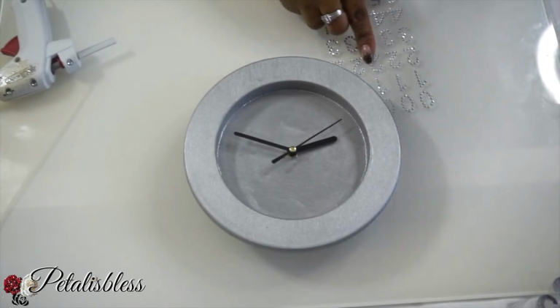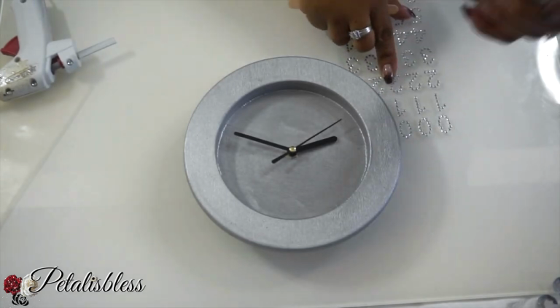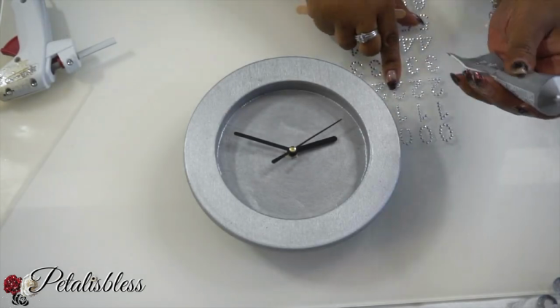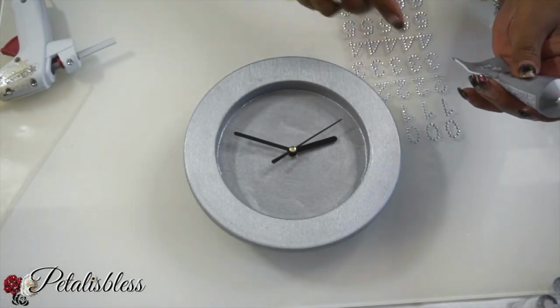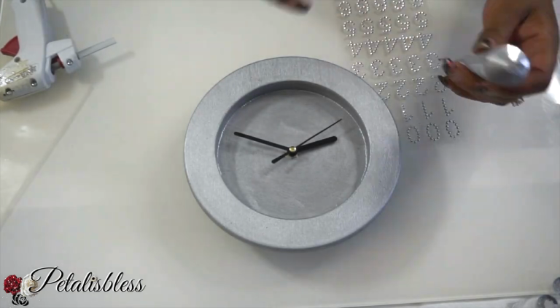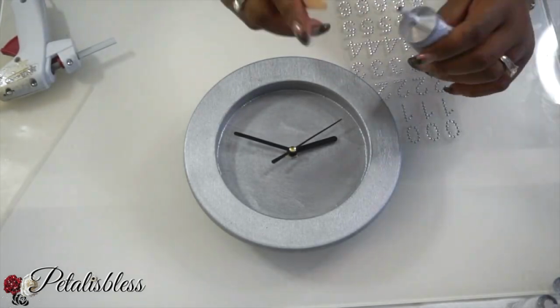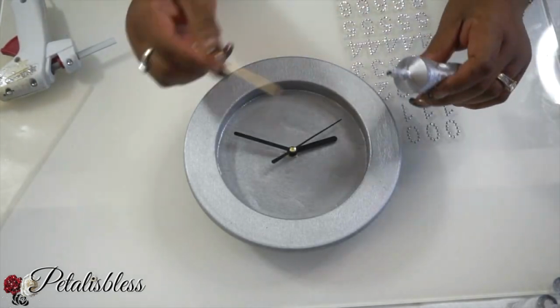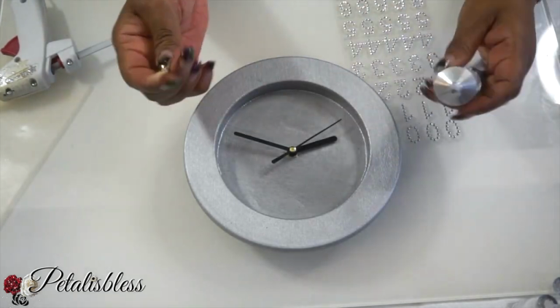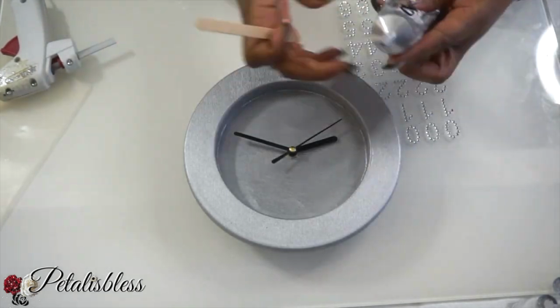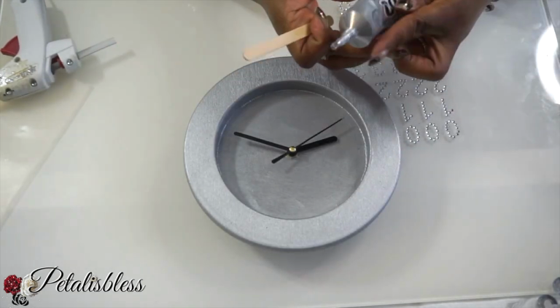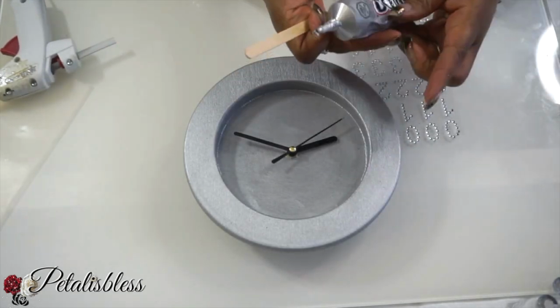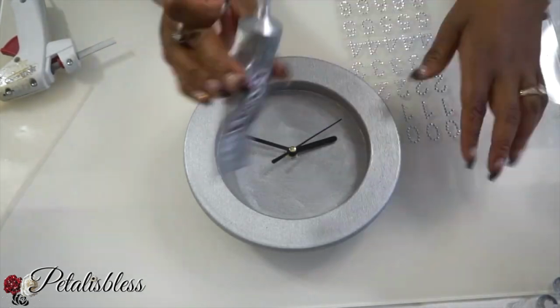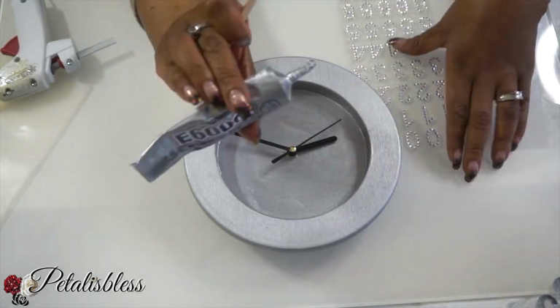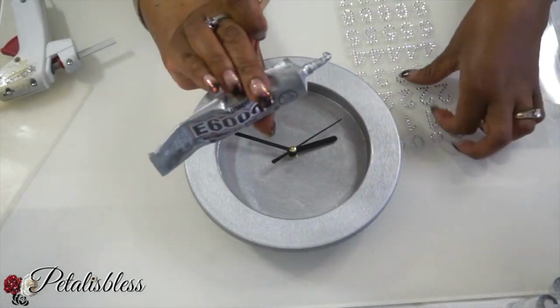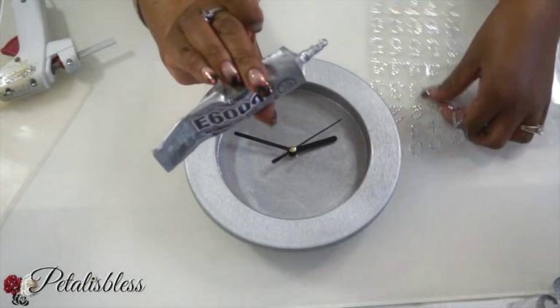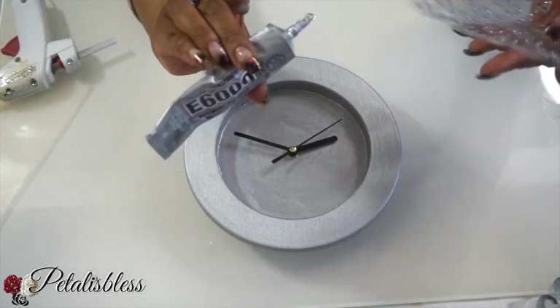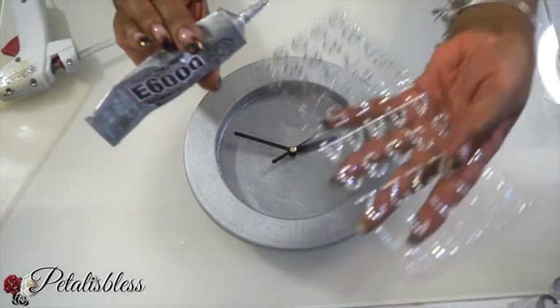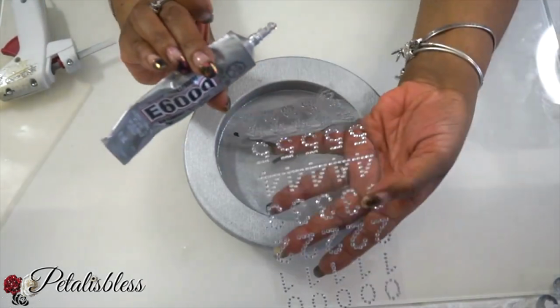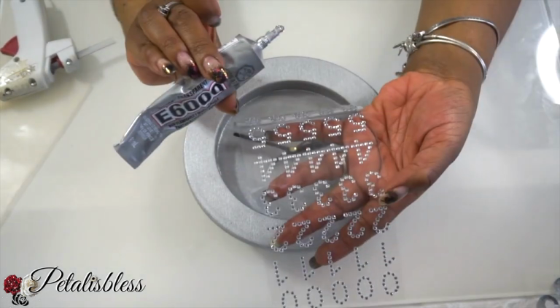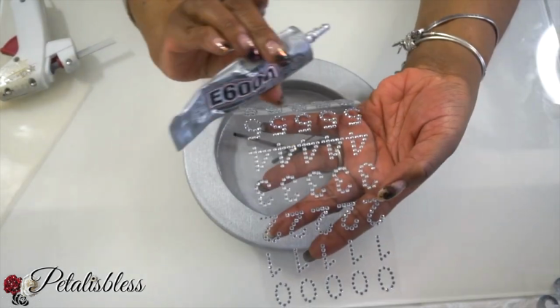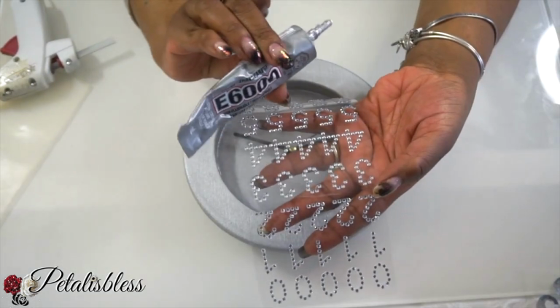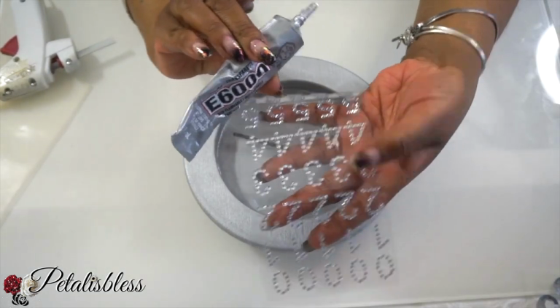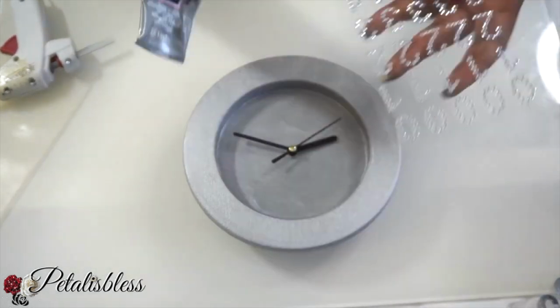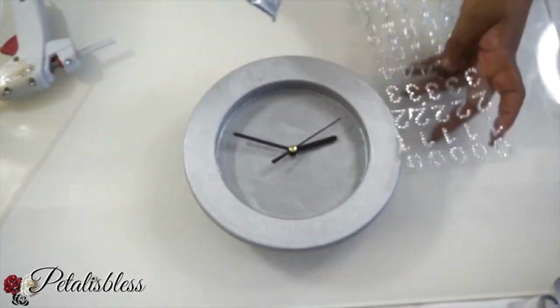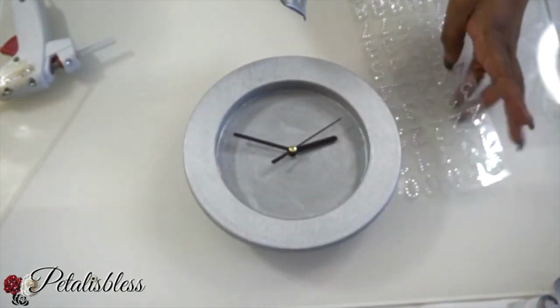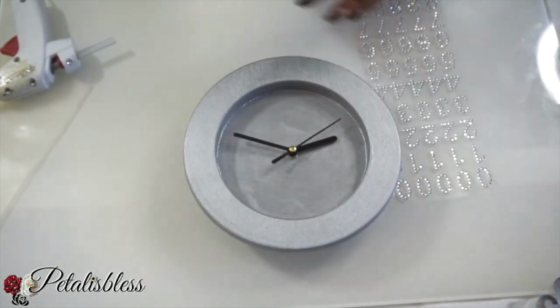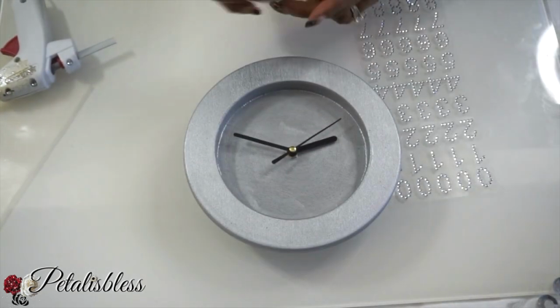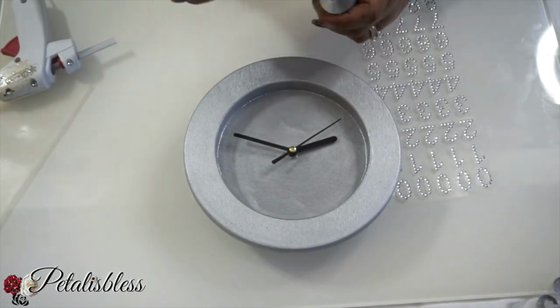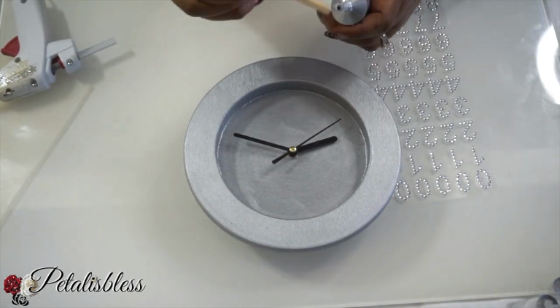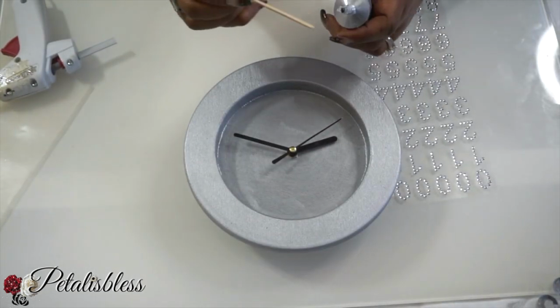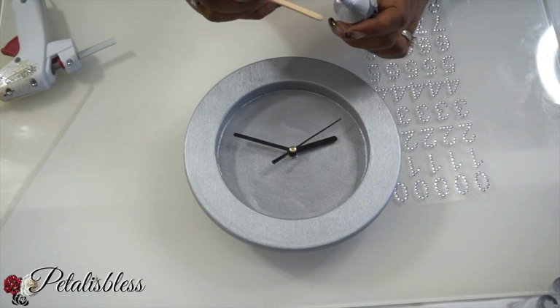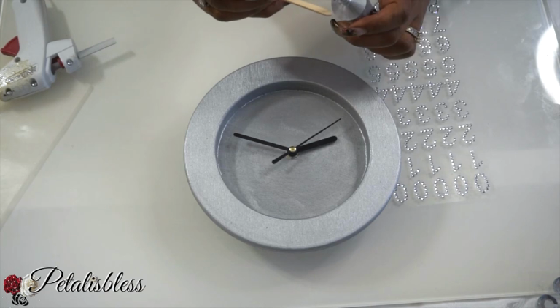Now we are going to add the numbers to the clock using some E6000 glue.